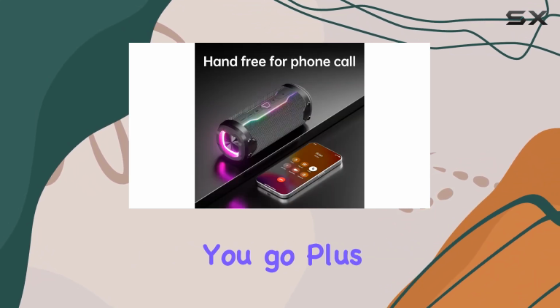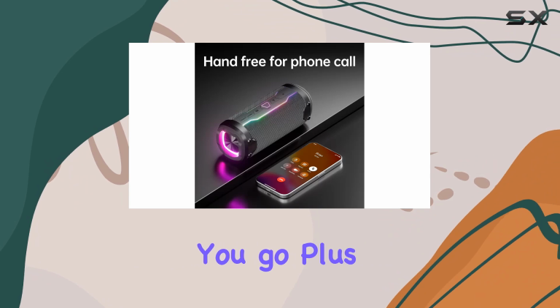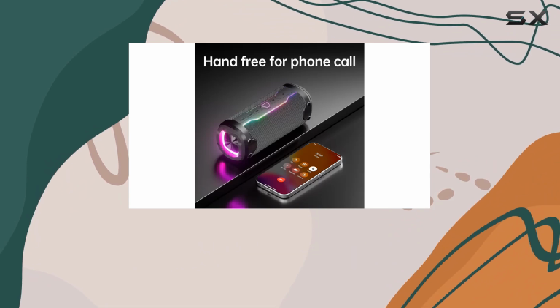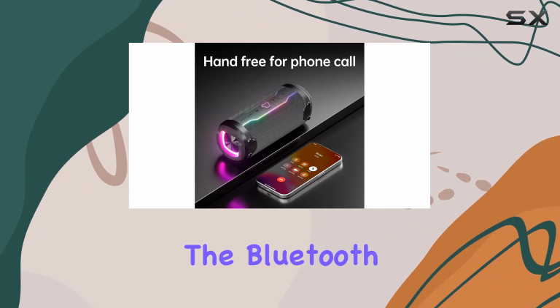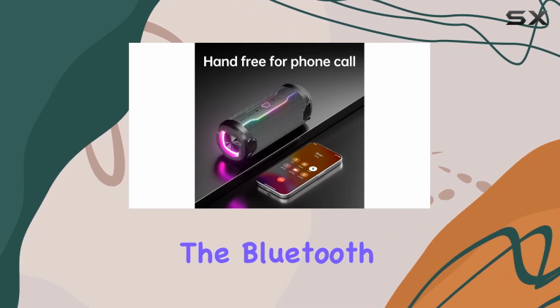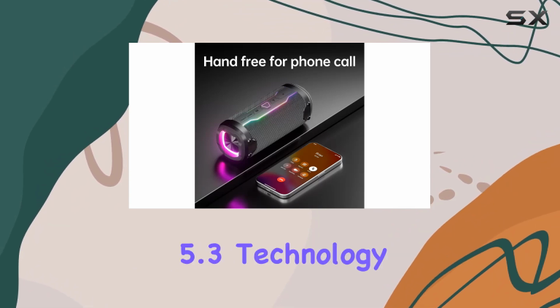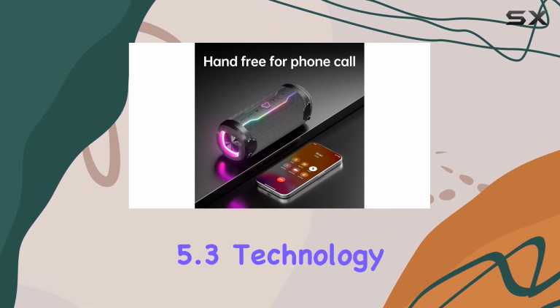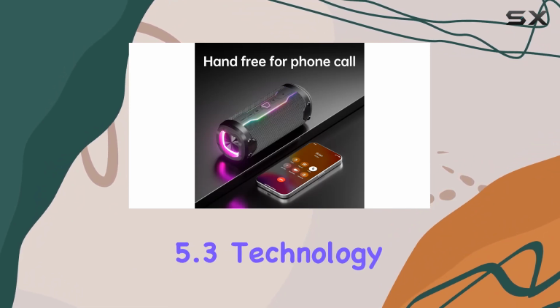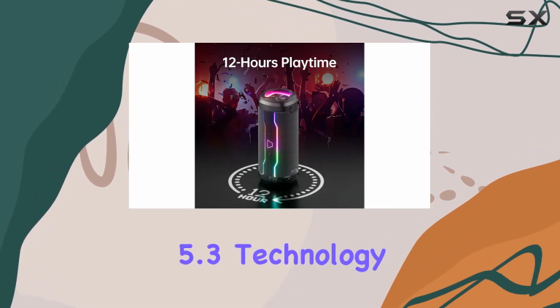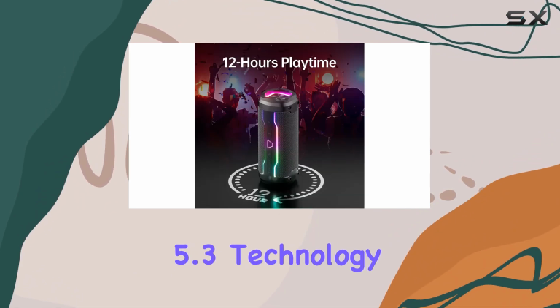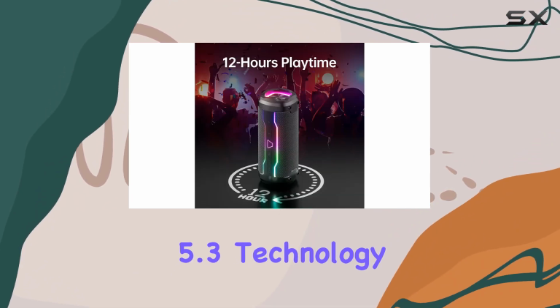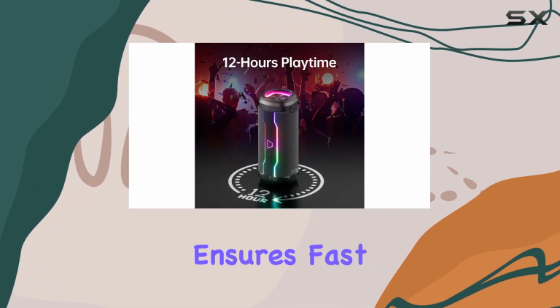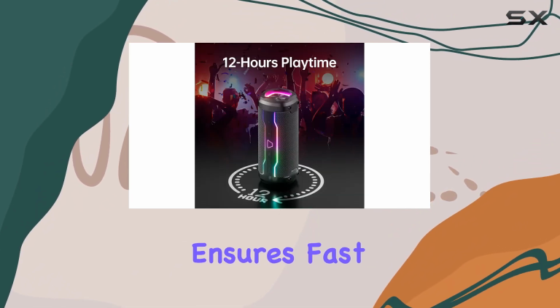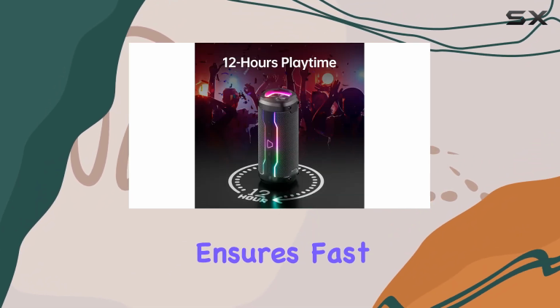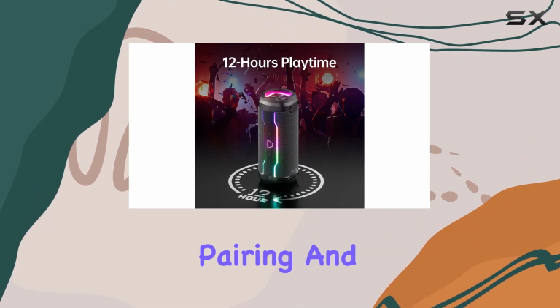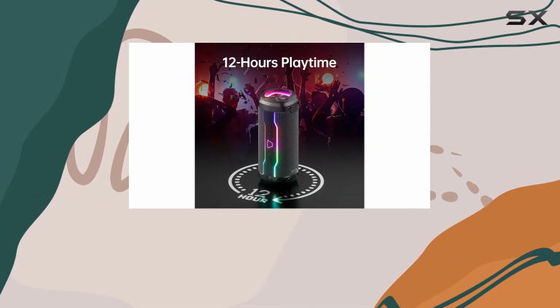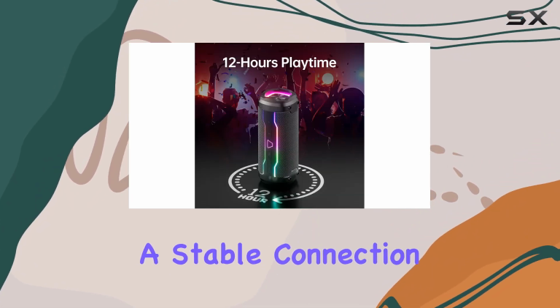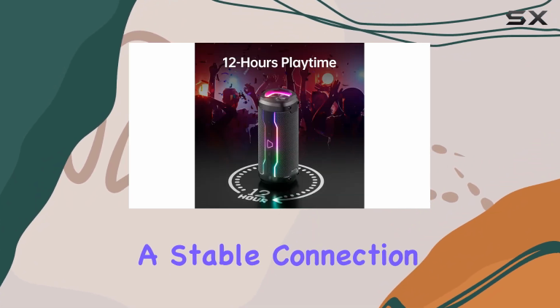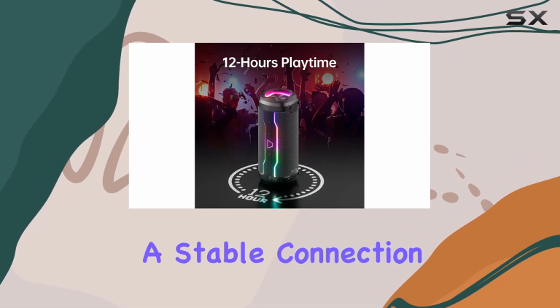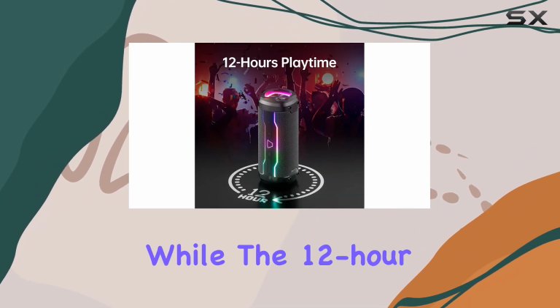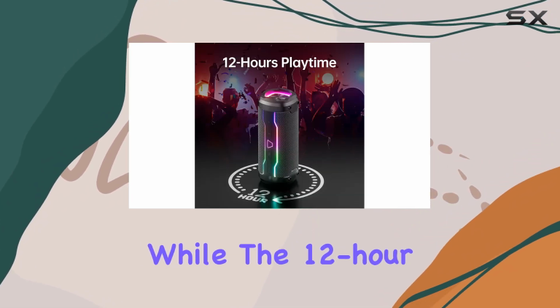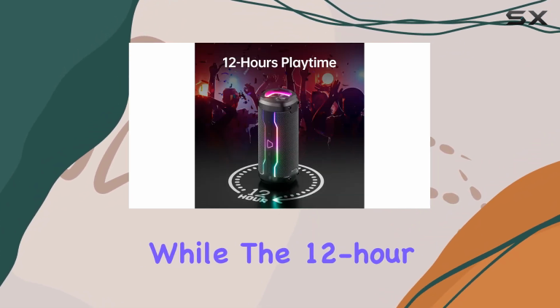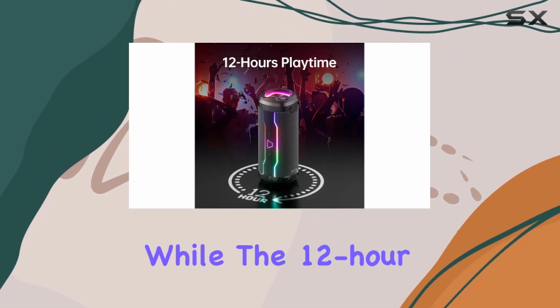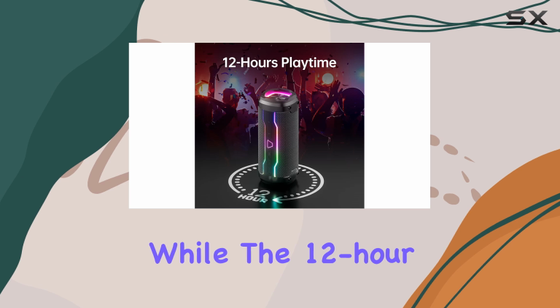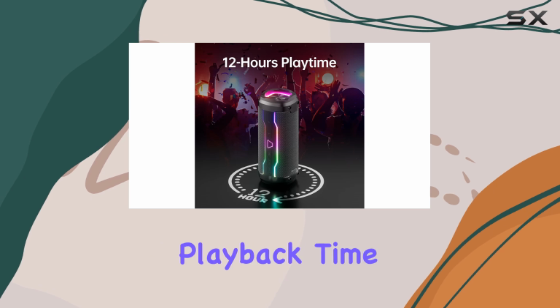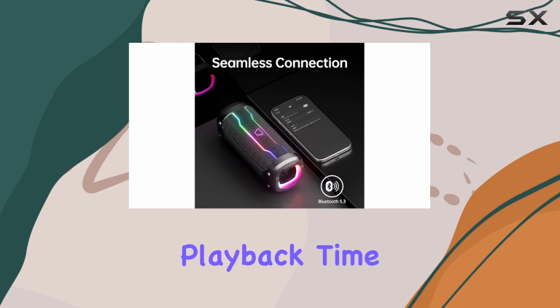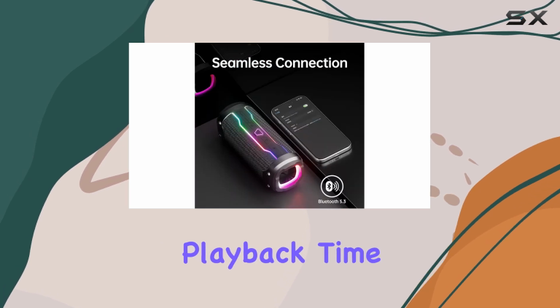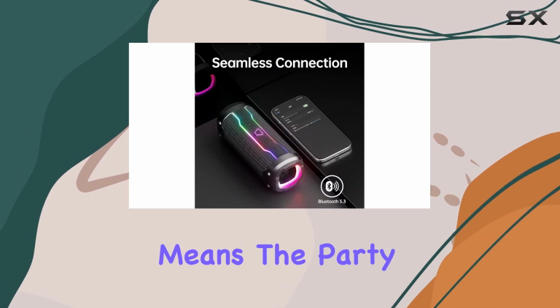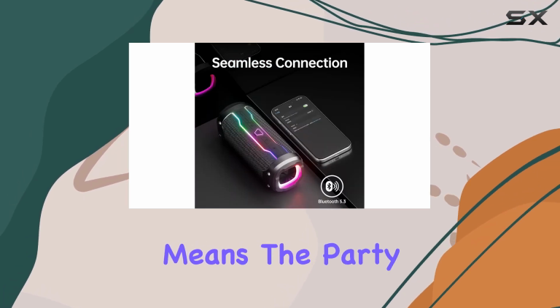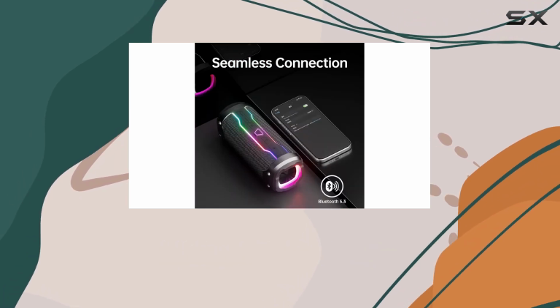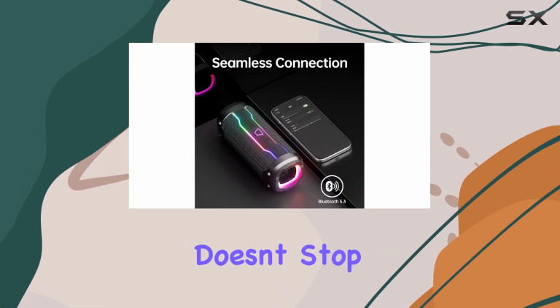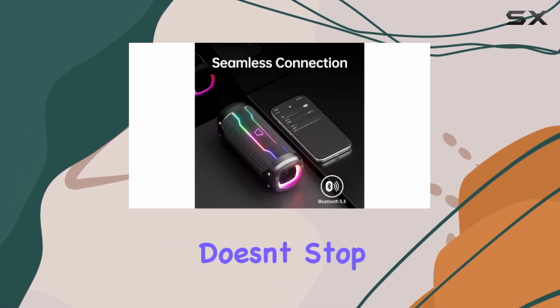Plus, the Bluetooth 5.3 technology ensures fast pairing and a stable connection, while the 12-hour playback time means the party doesn't stop.